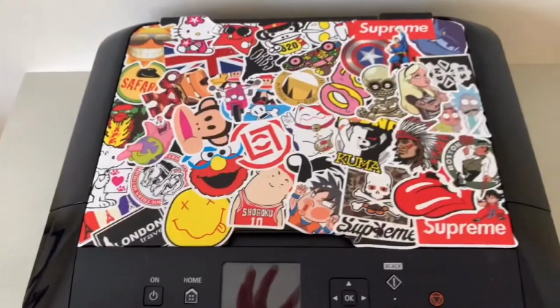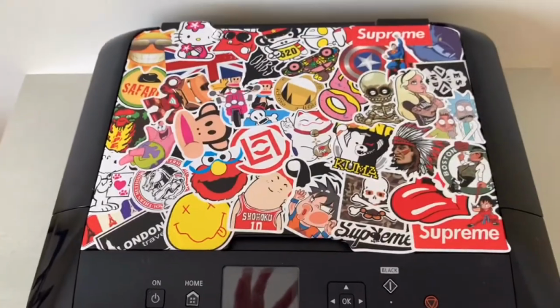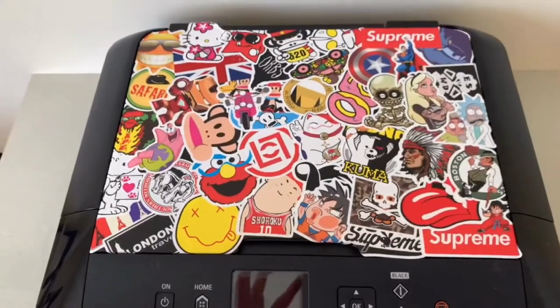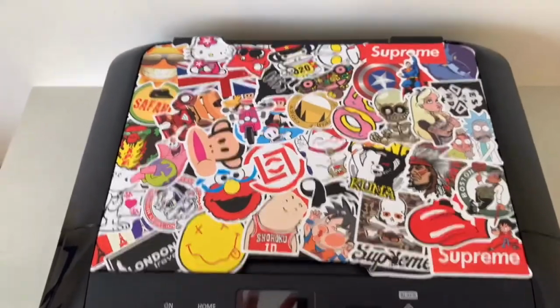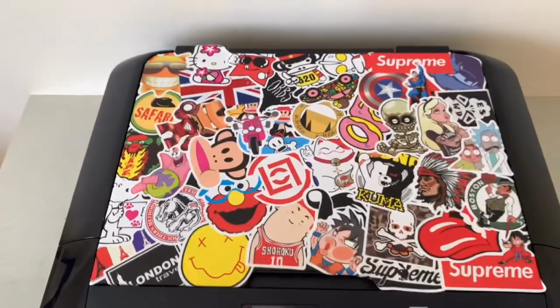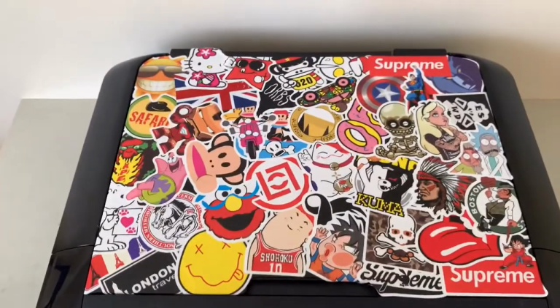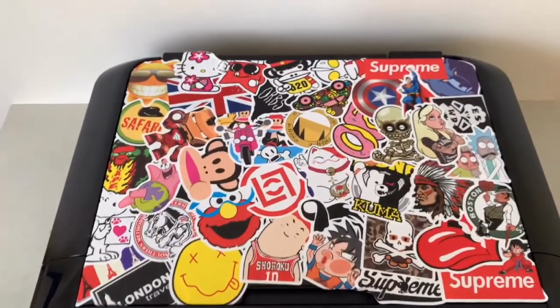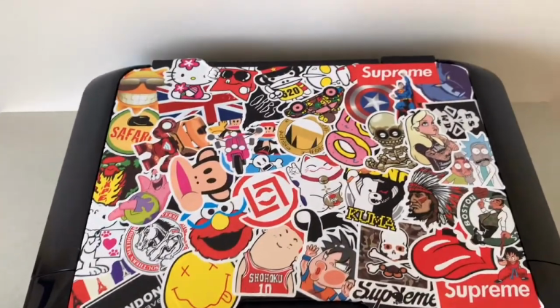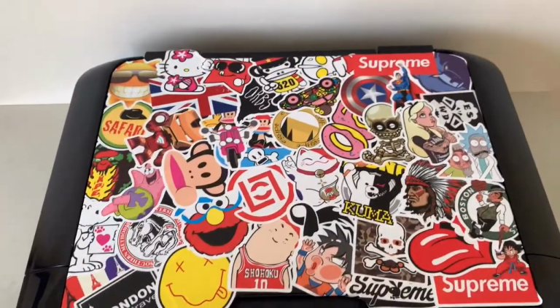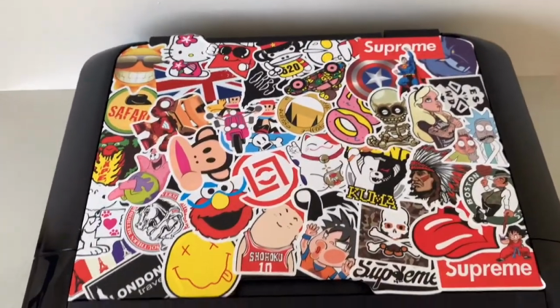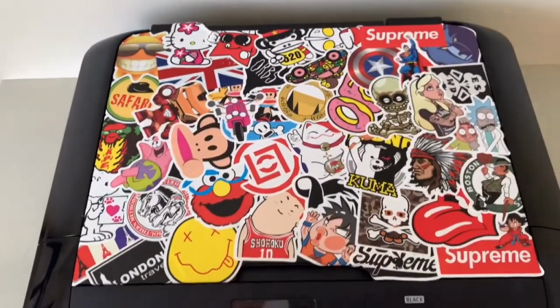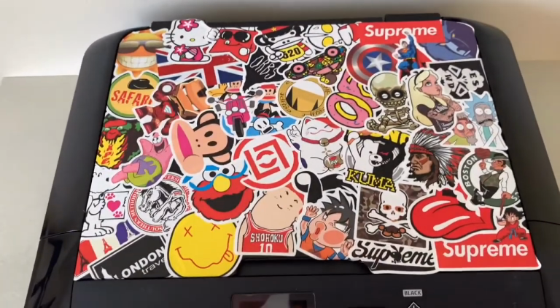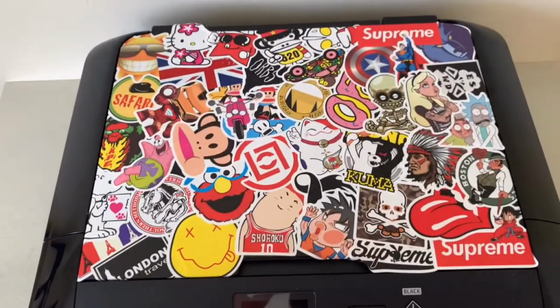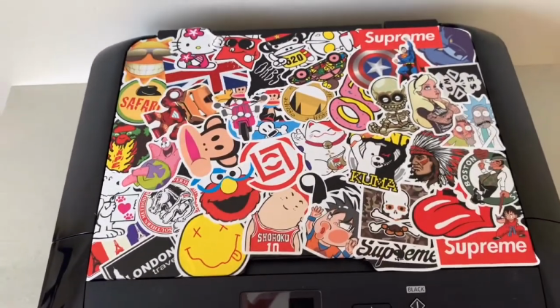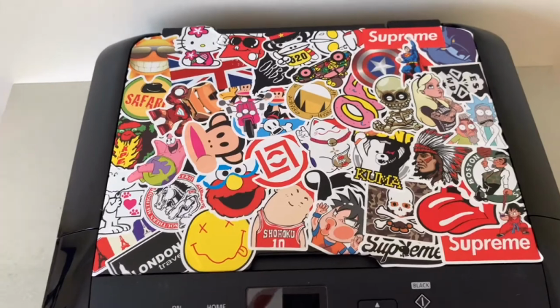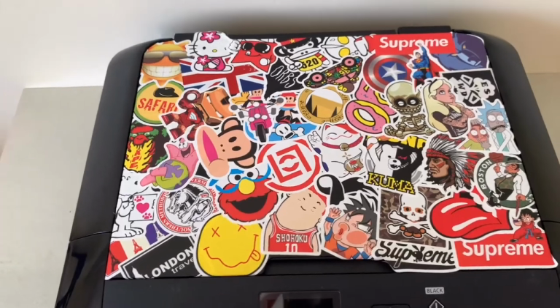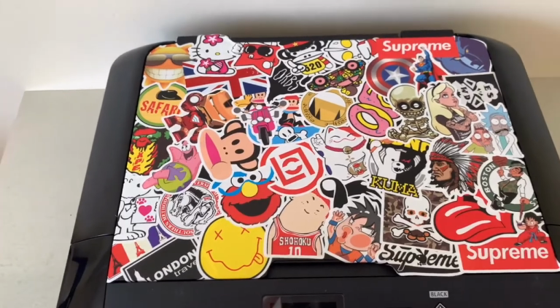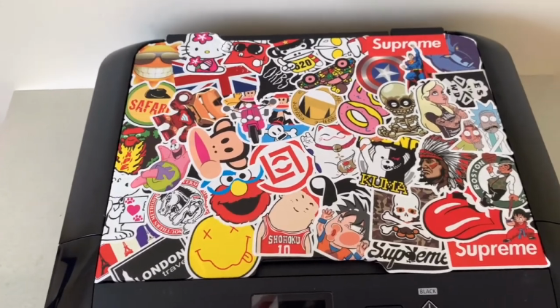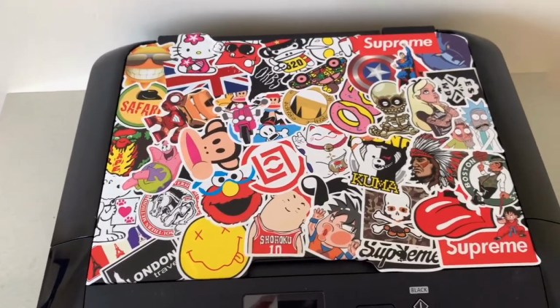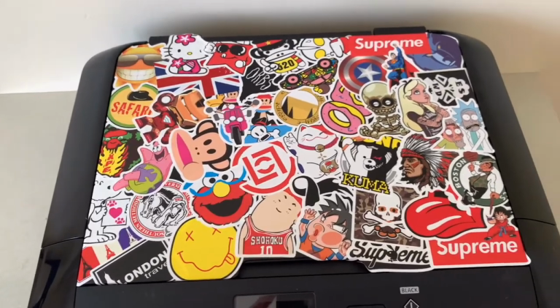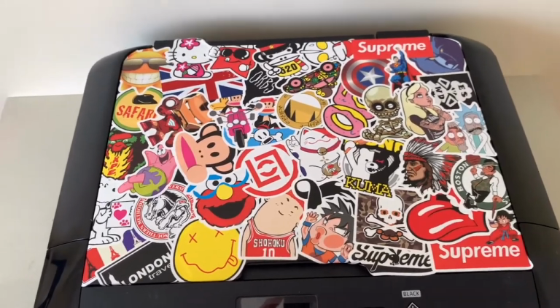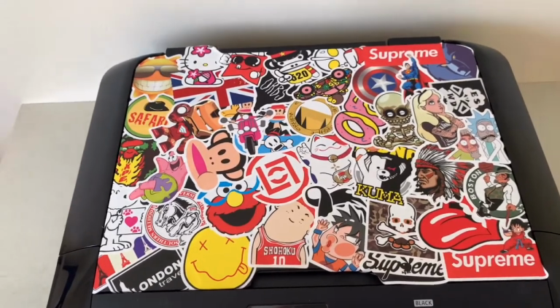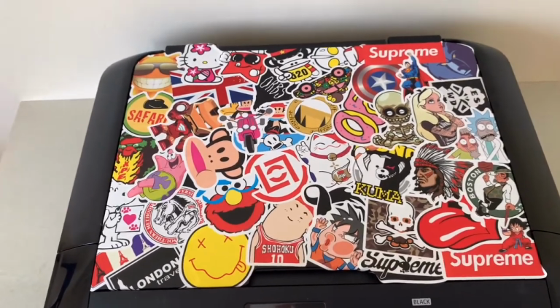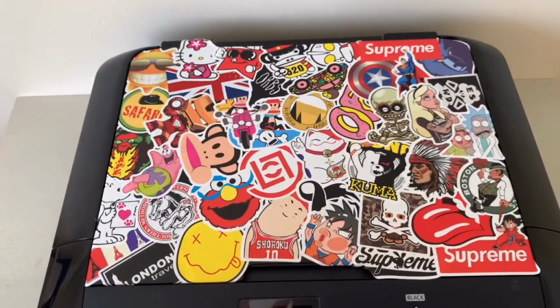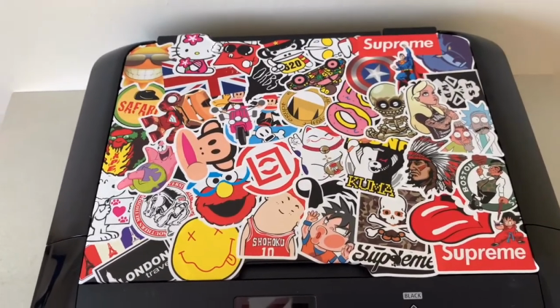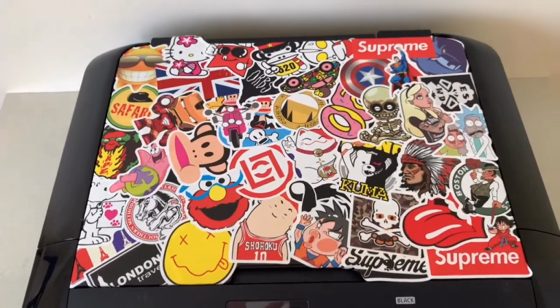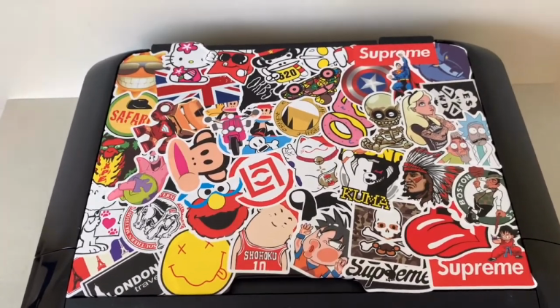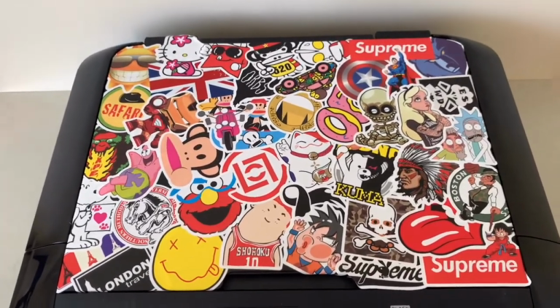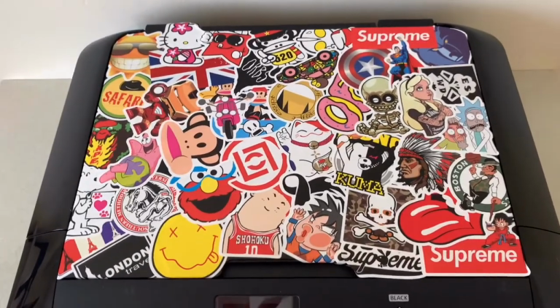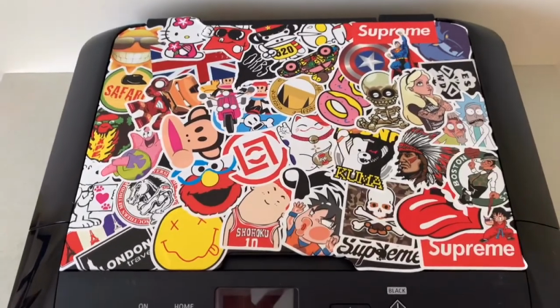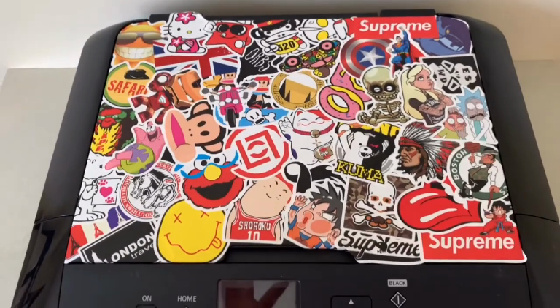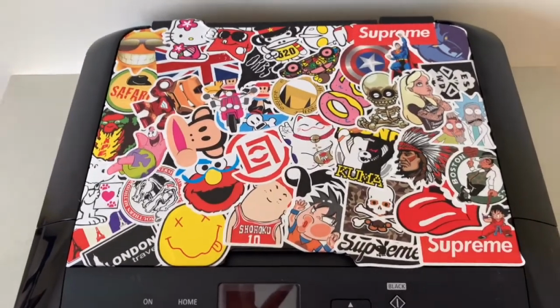So now that the whole thing's covered, I can just start adding on the best stickers over the top now.